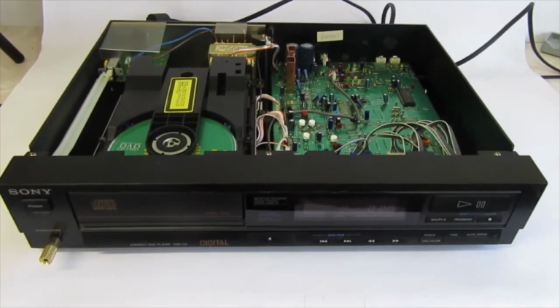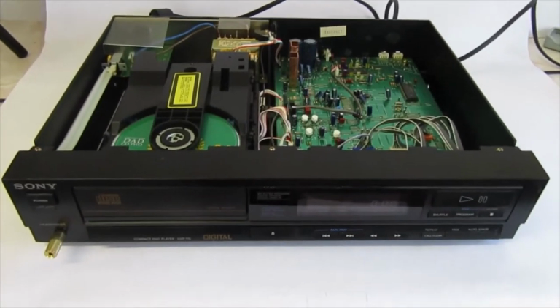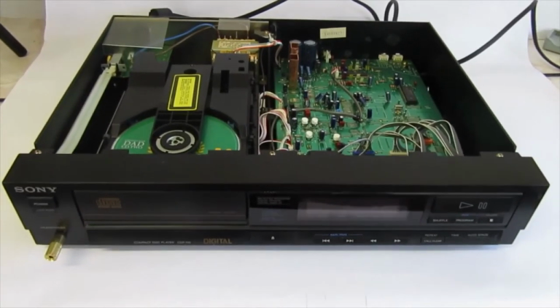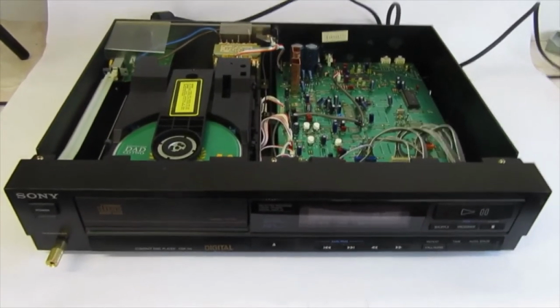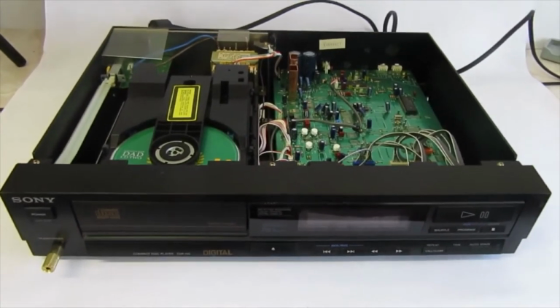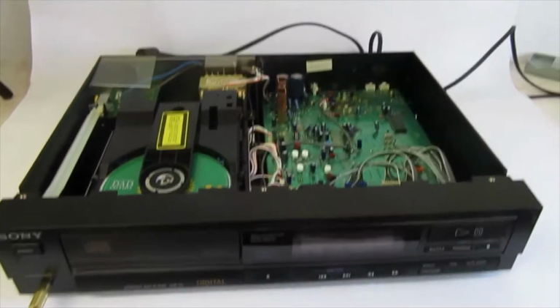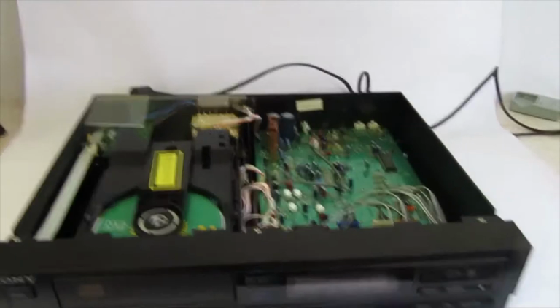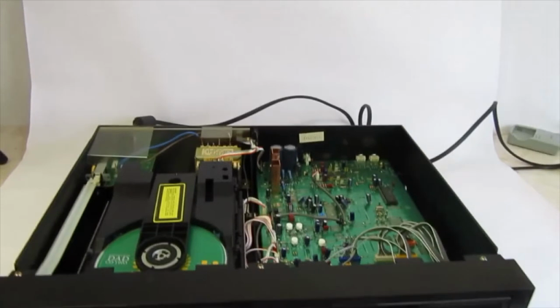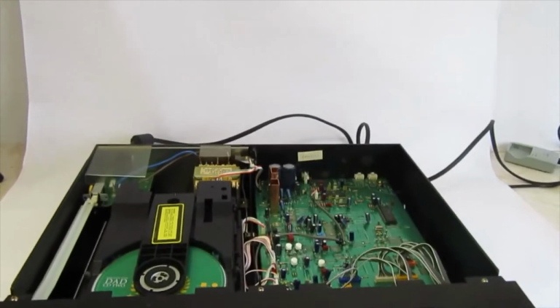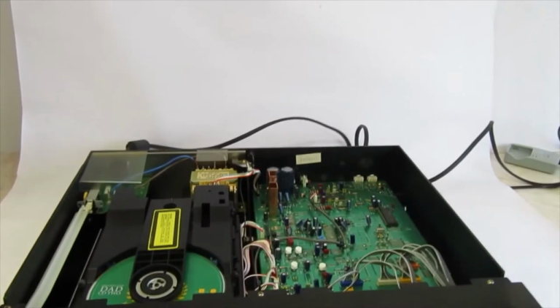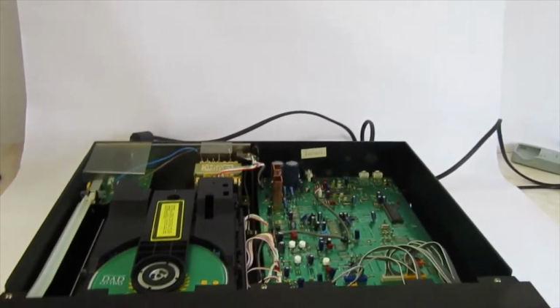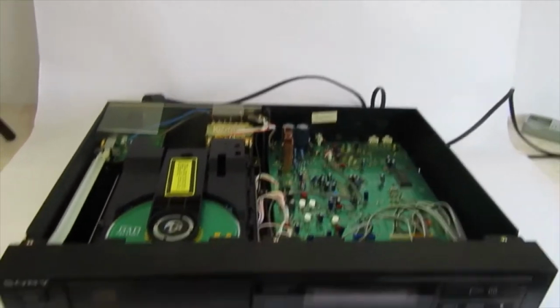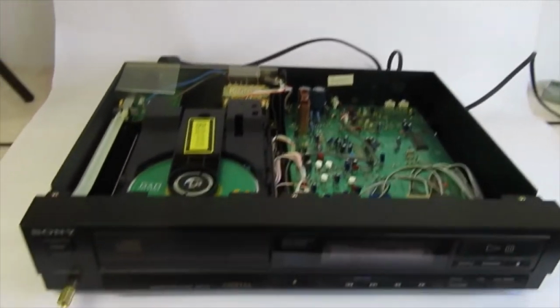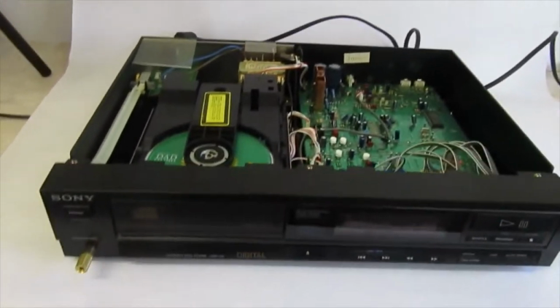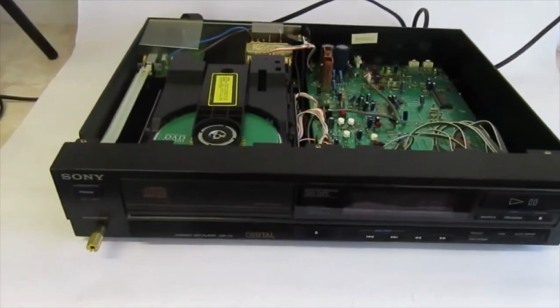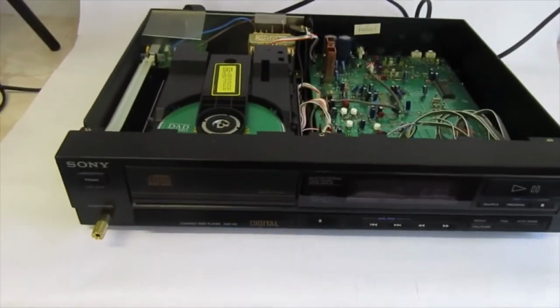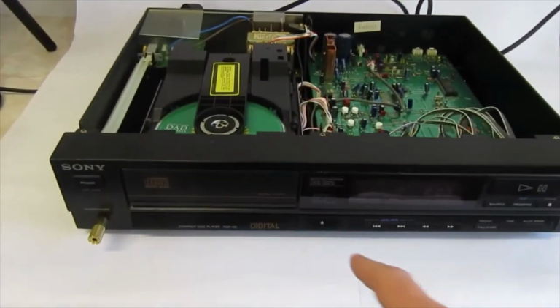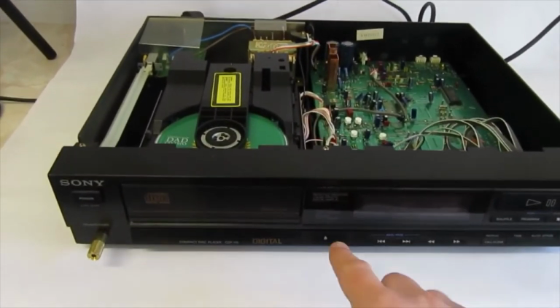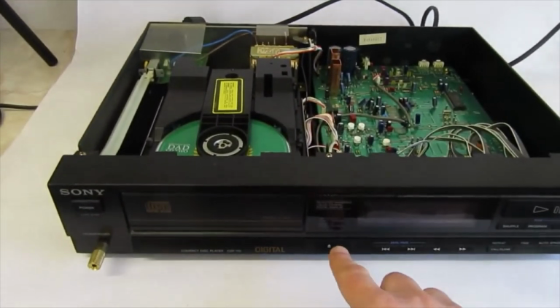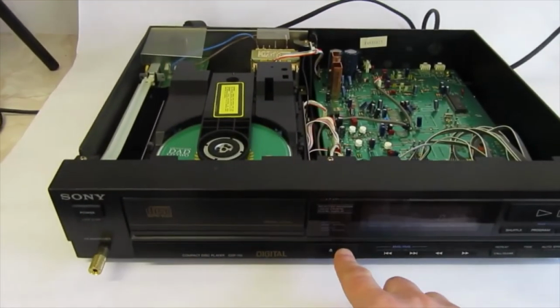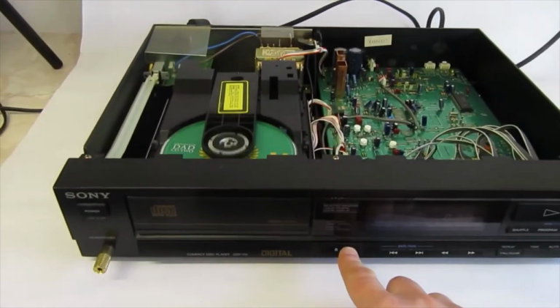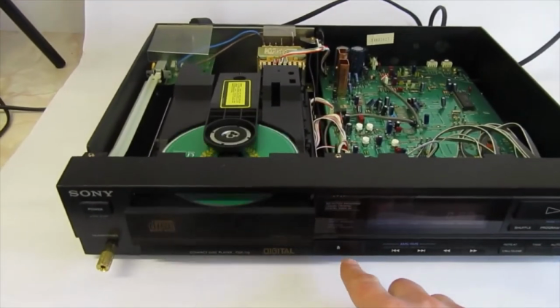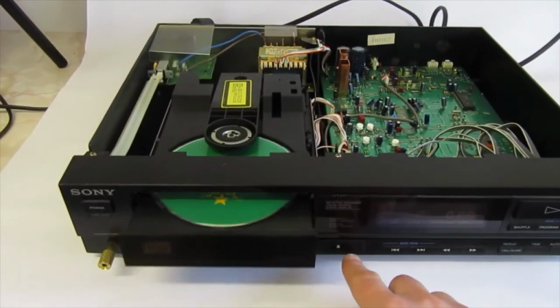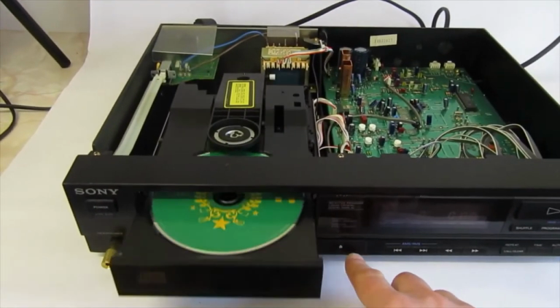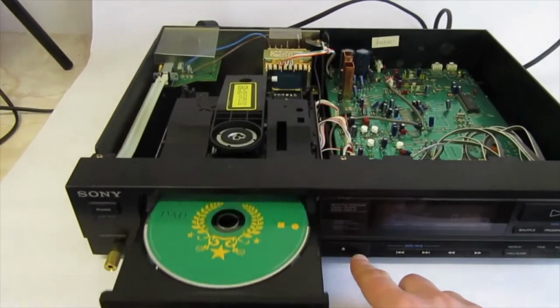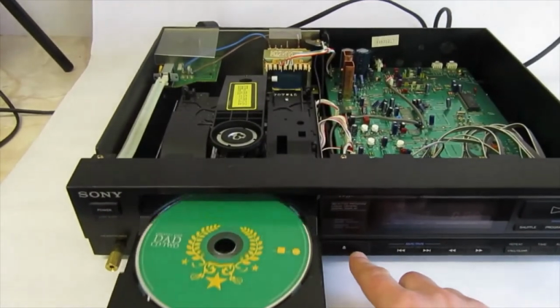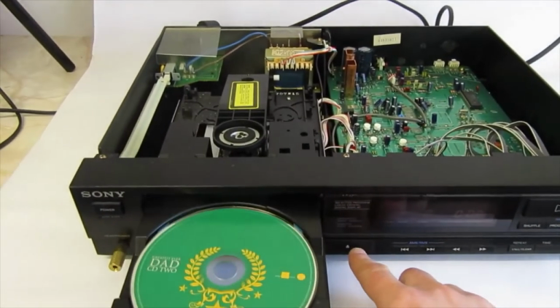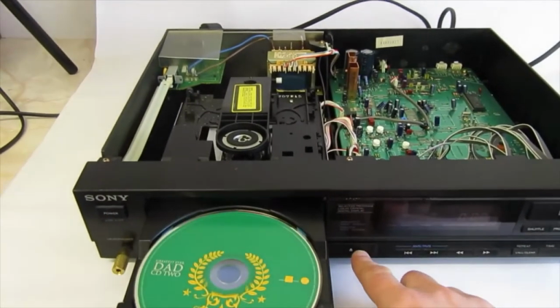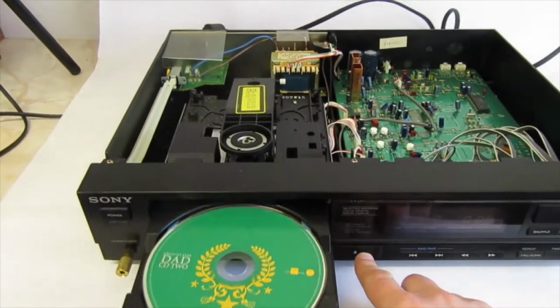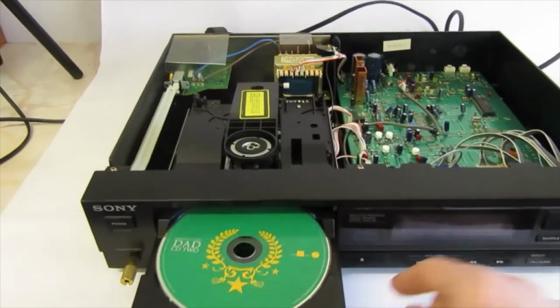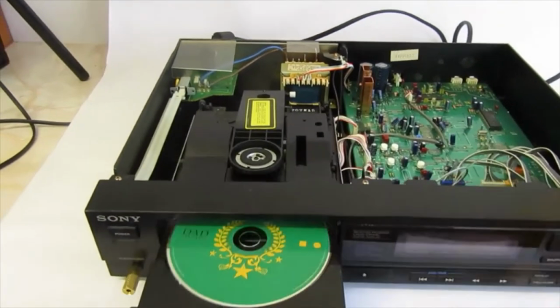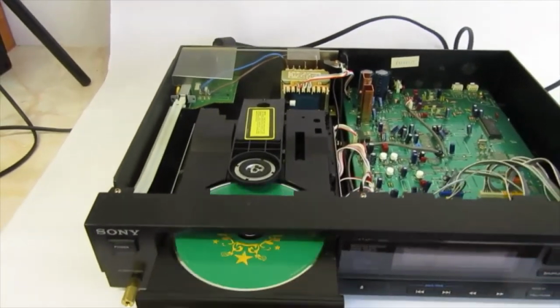Hey guys, I've got a vintage Sony CD player here — doesn't seem to be reading the discs, it tries.